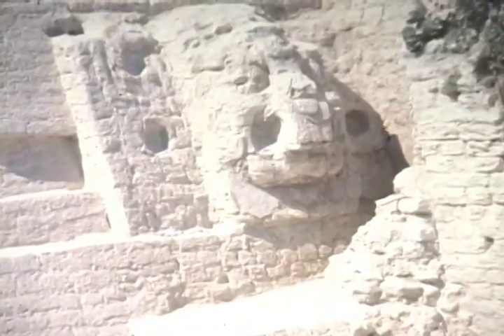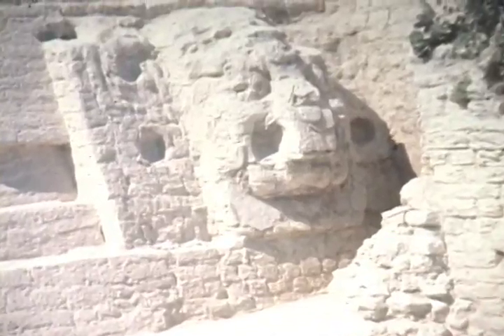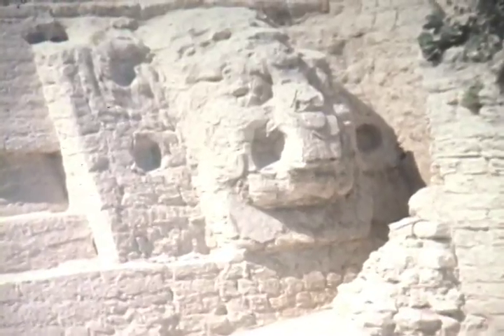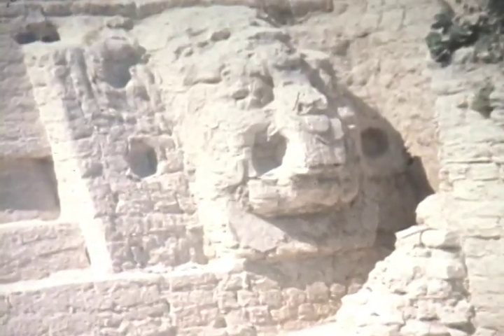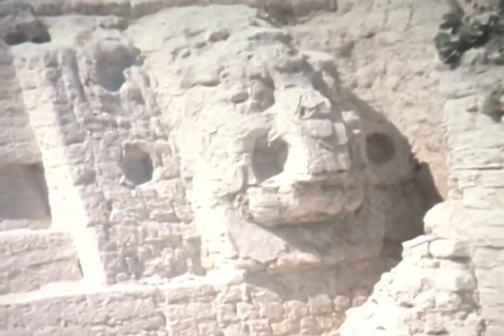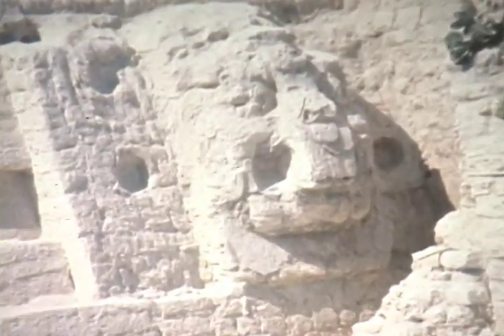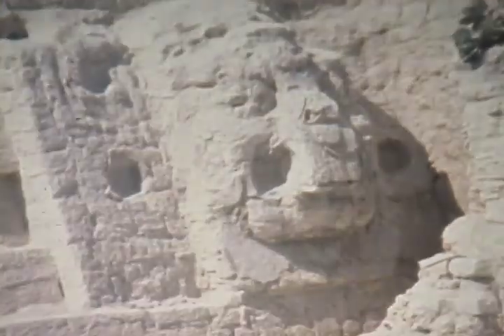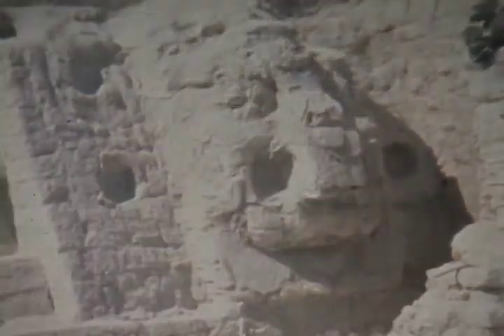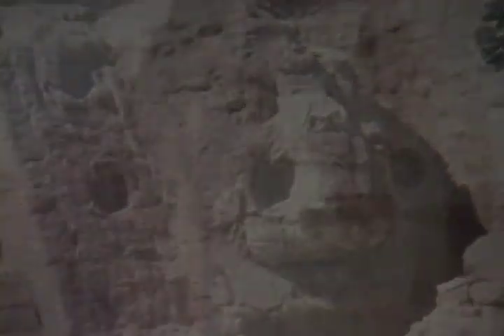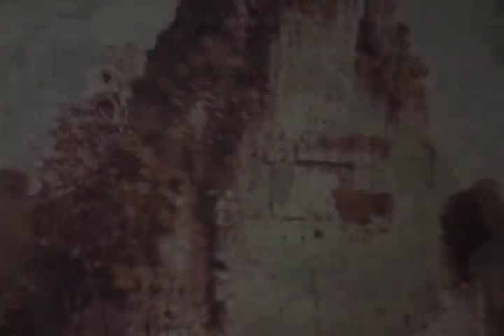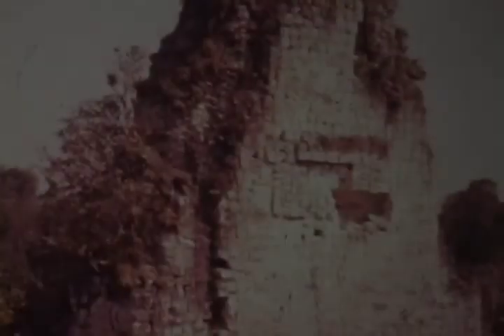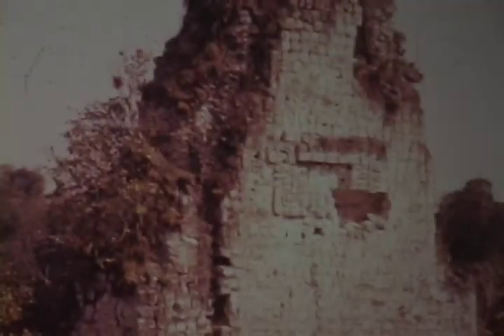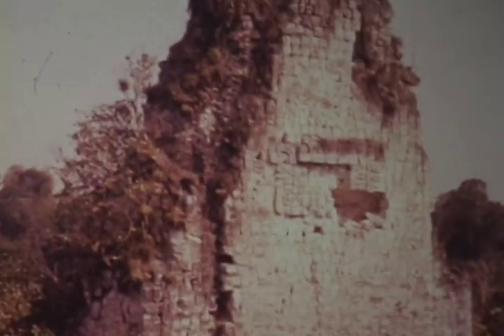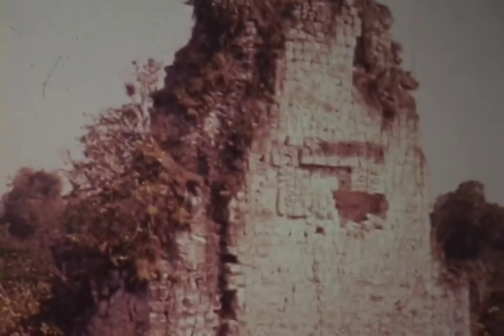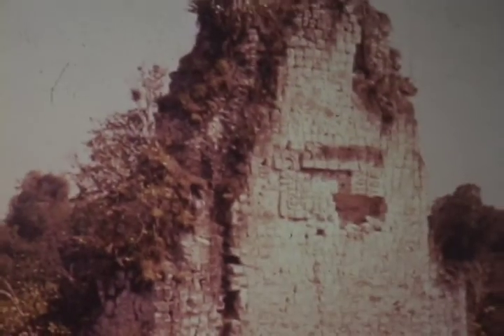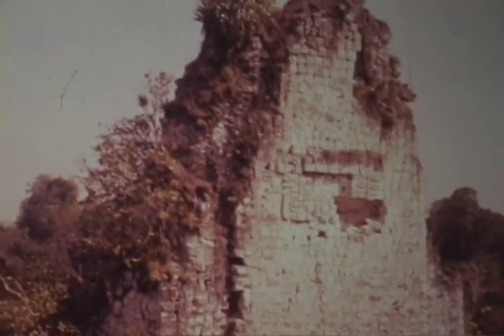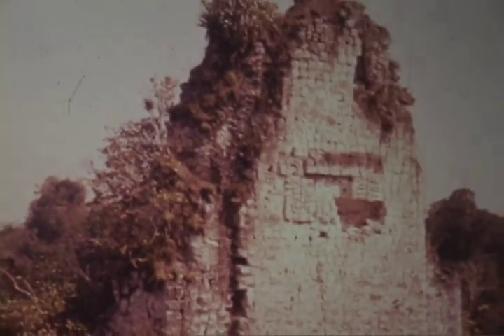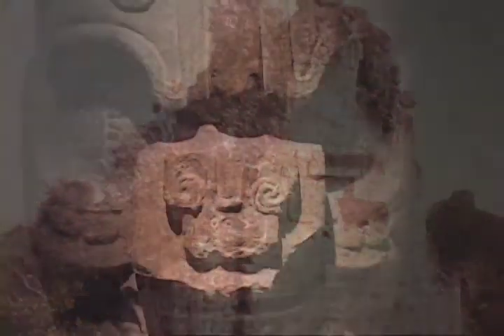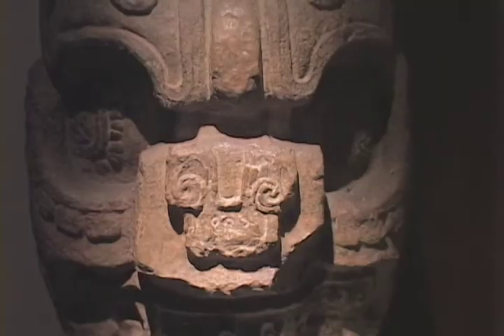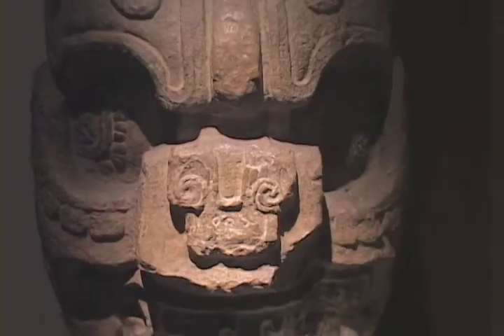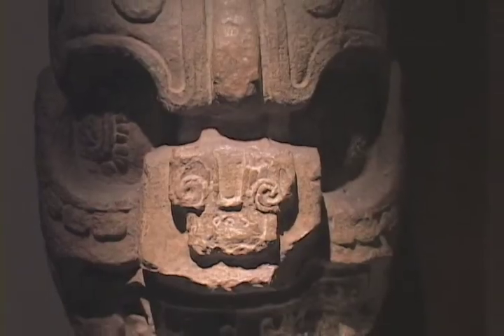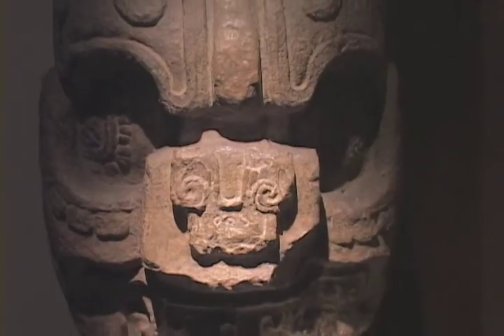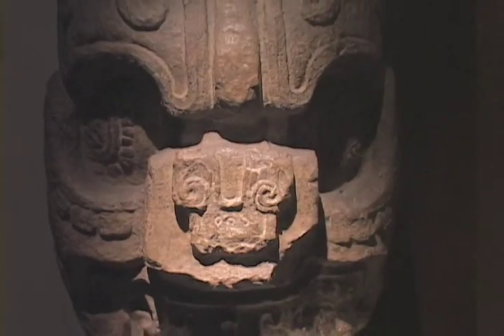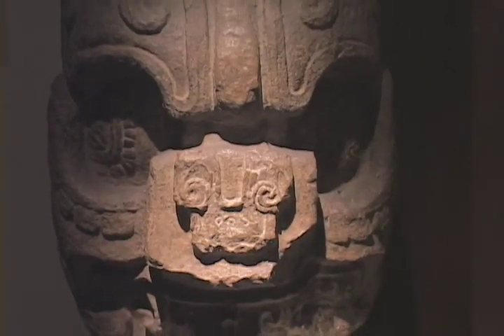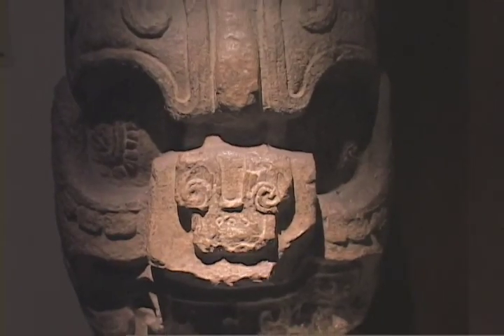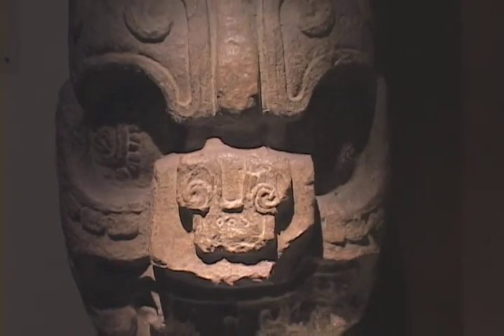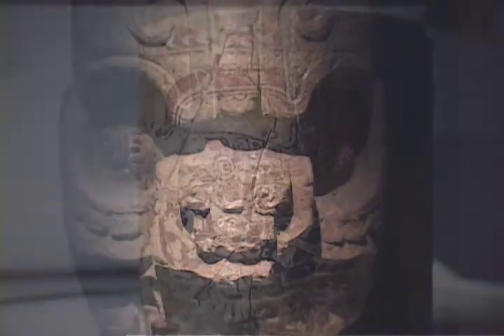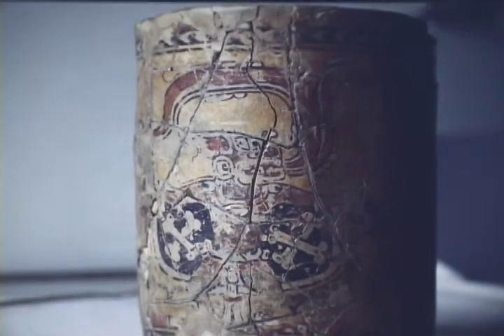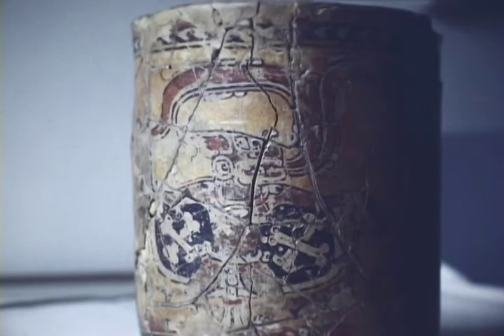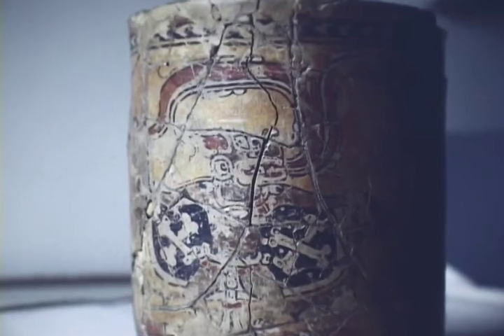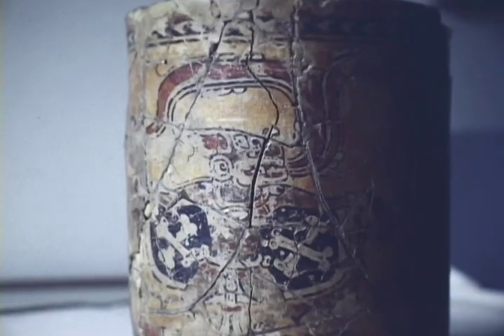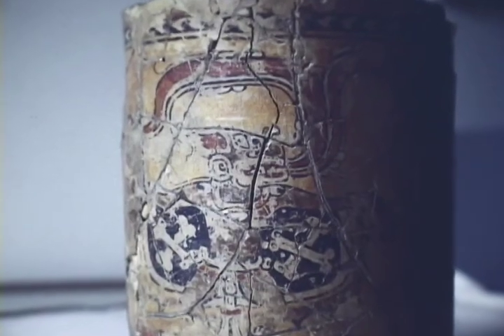In many places, their ruined buildings, mysterious icons, and fragmented artifacts were all that remained.